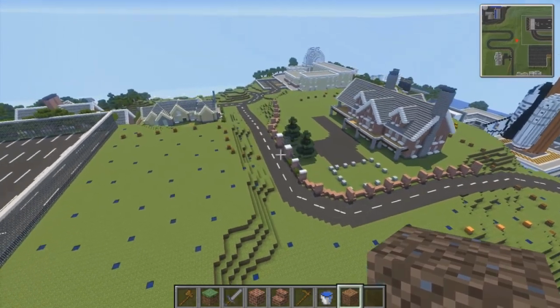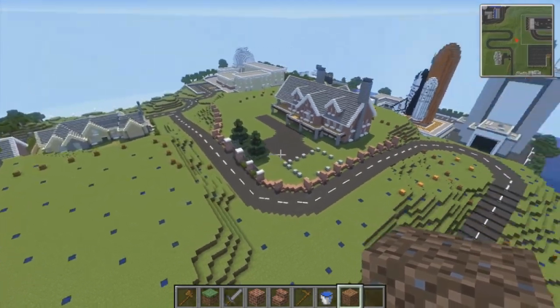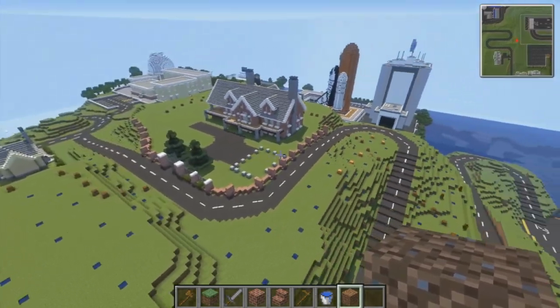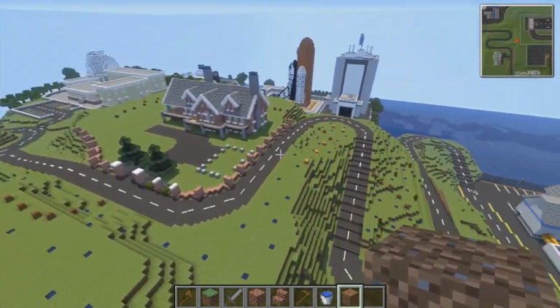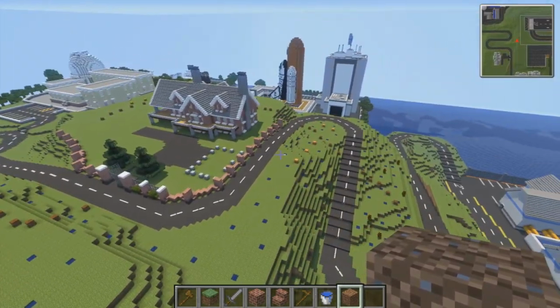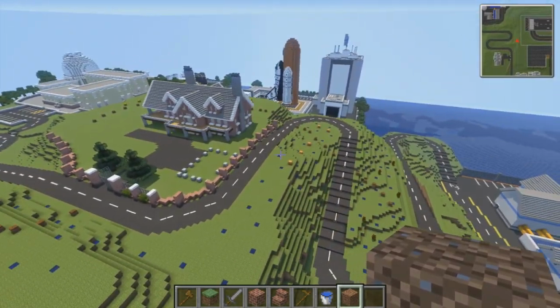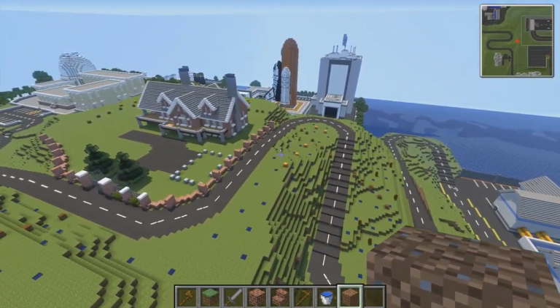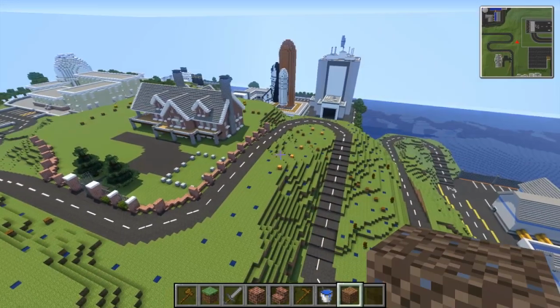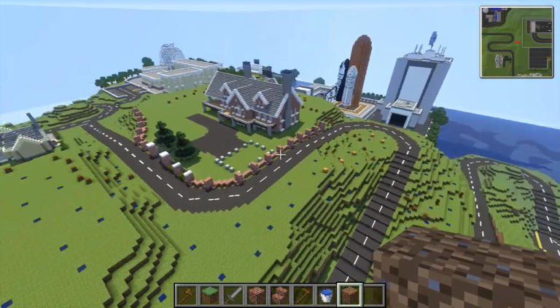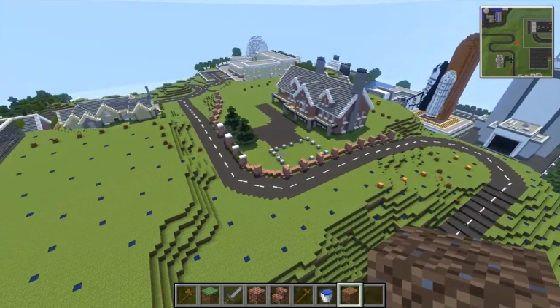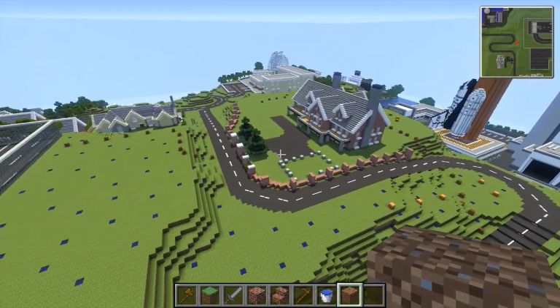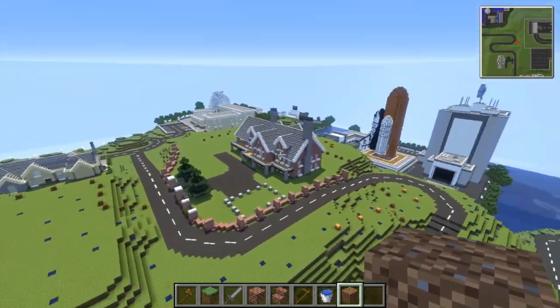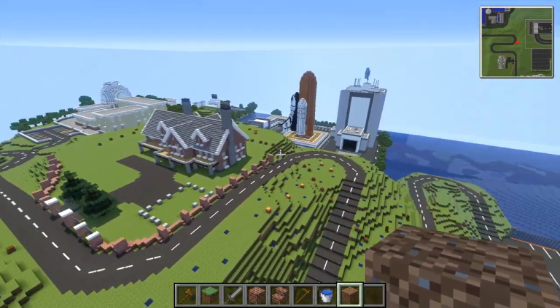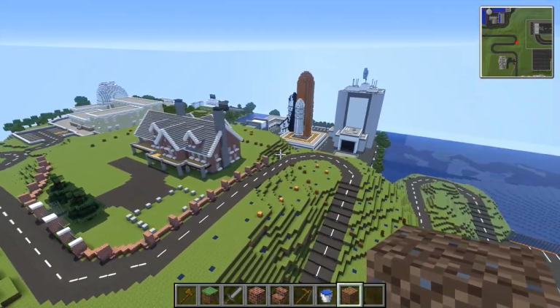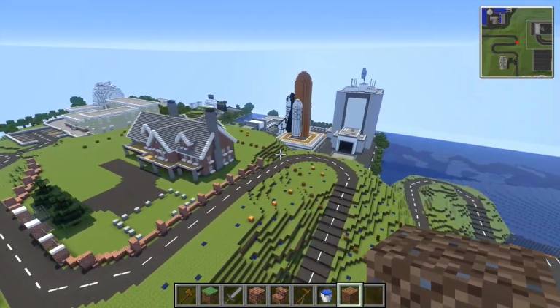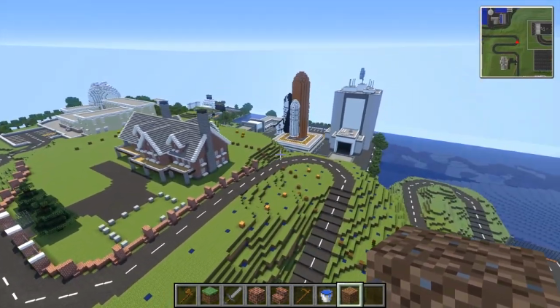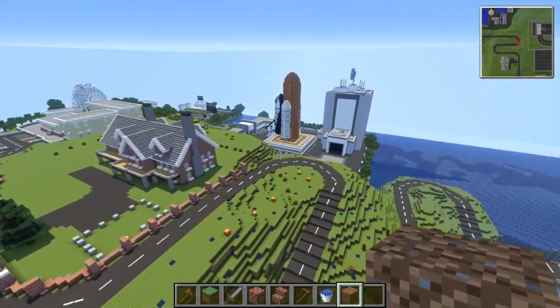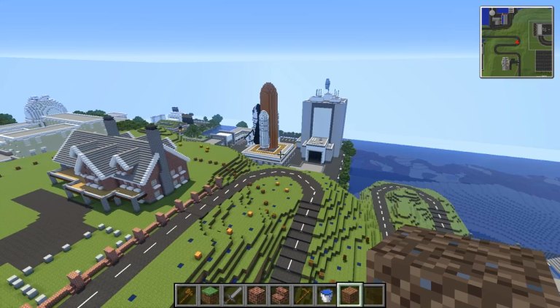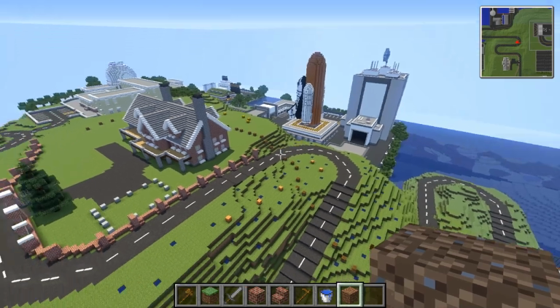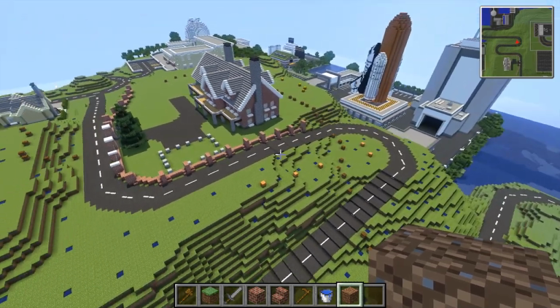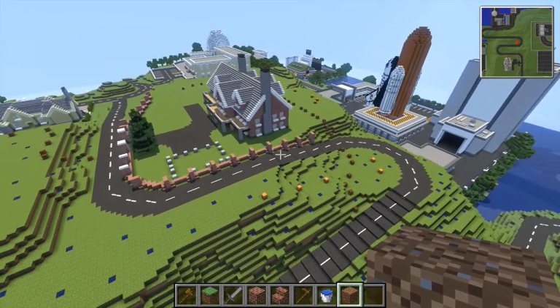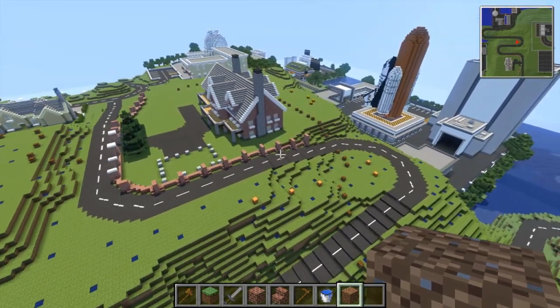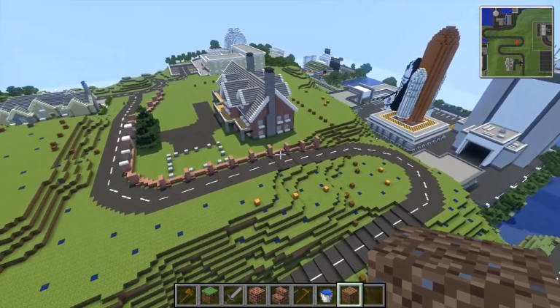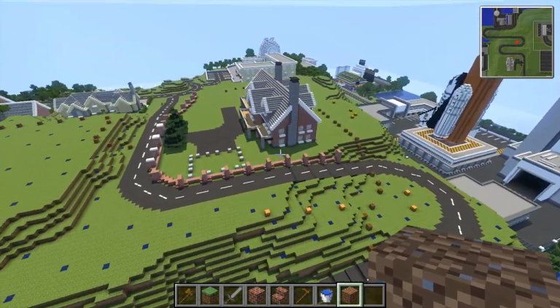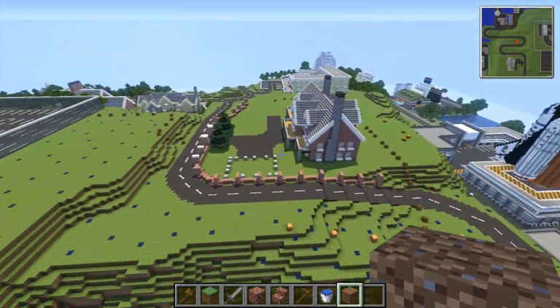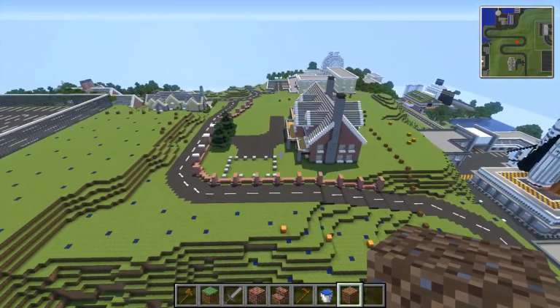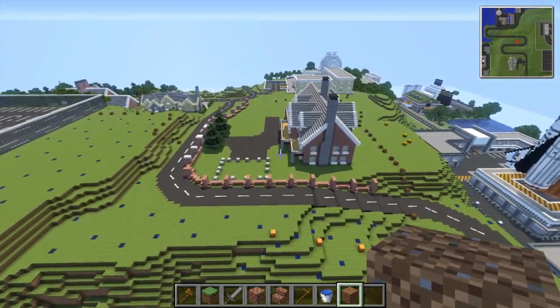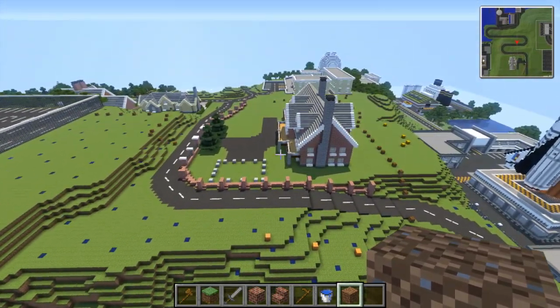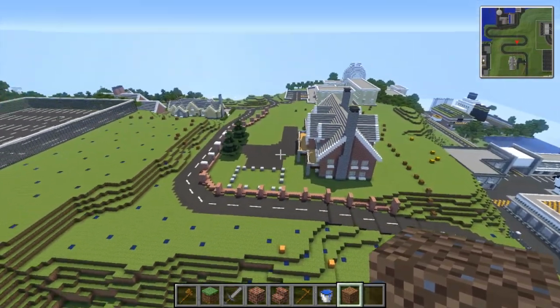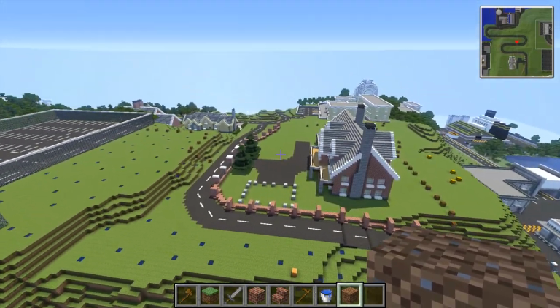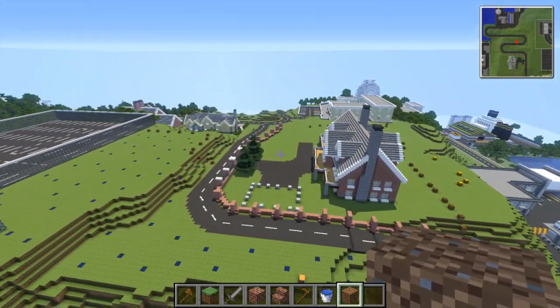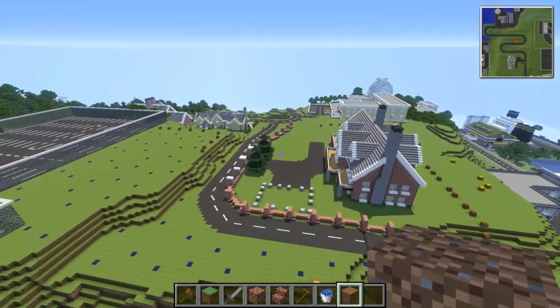Look at AJ doing some prep work. Hey guys, if you want to see one and only, my name is AJ, welcome back to the episode of Let's Build a City.